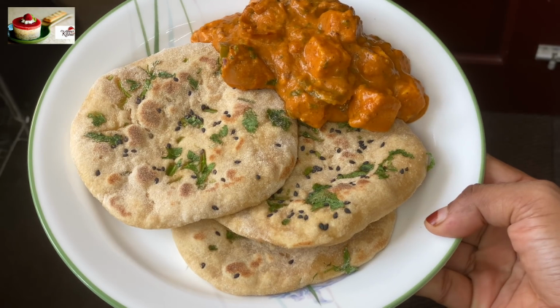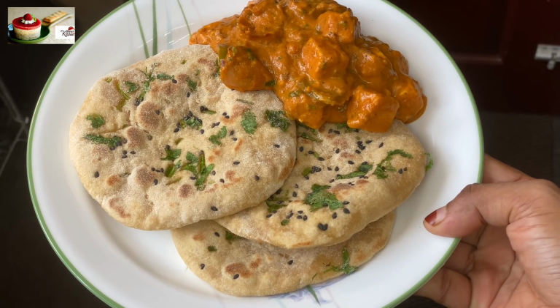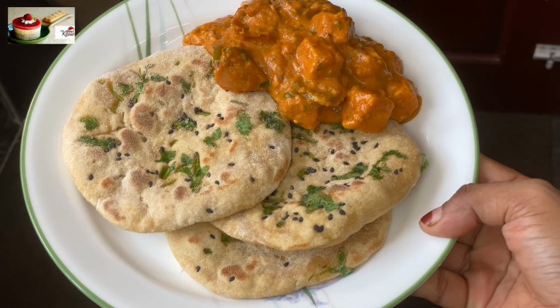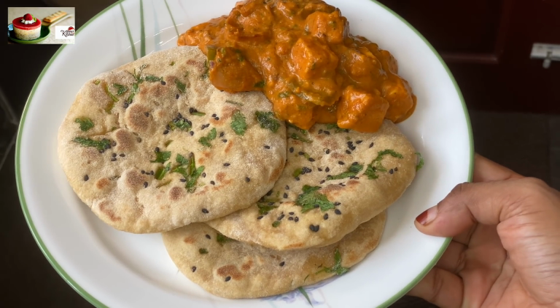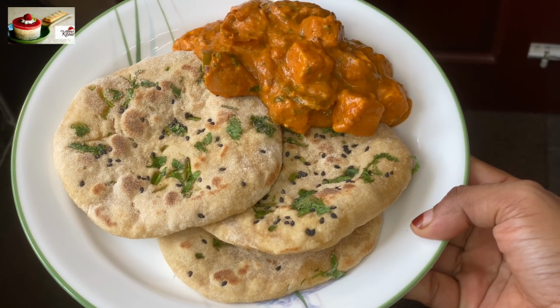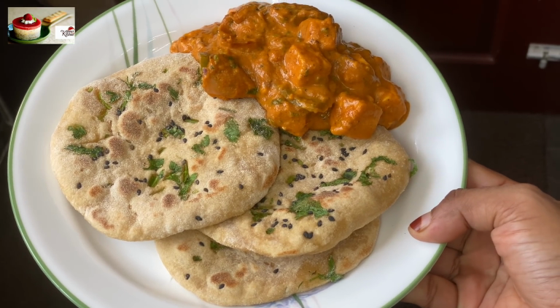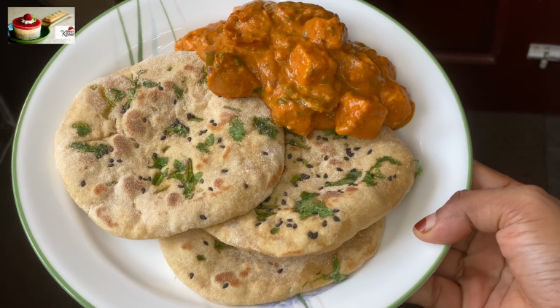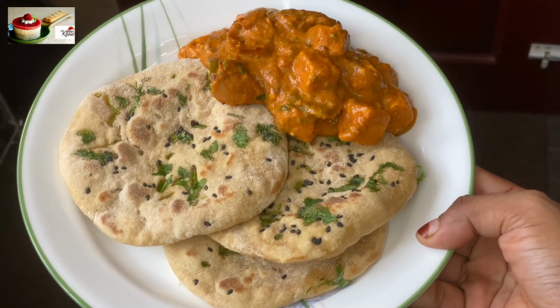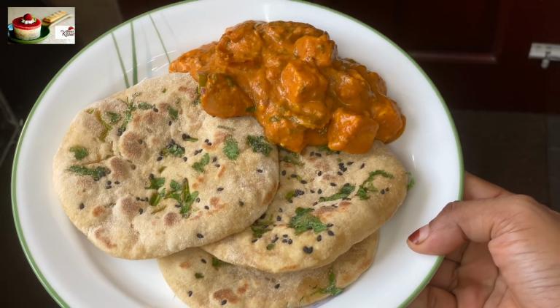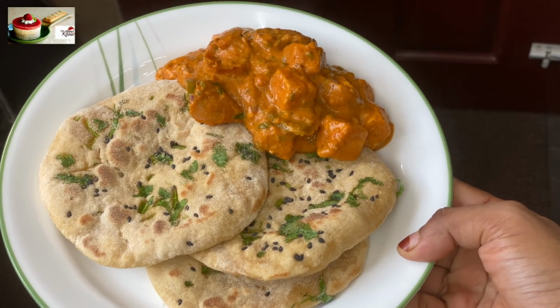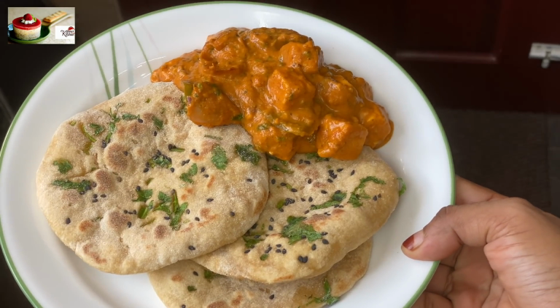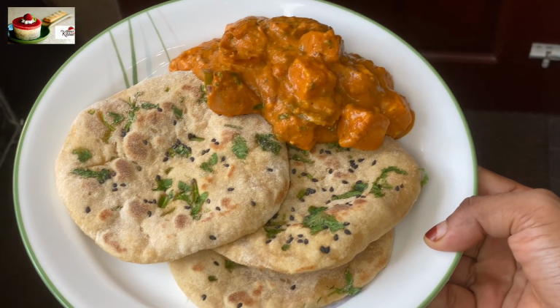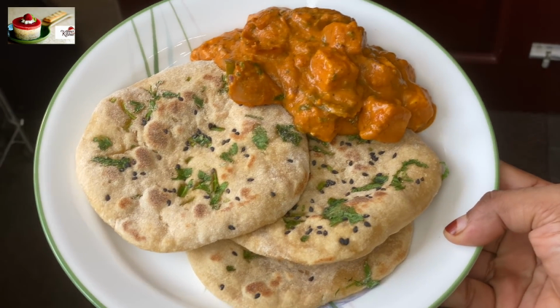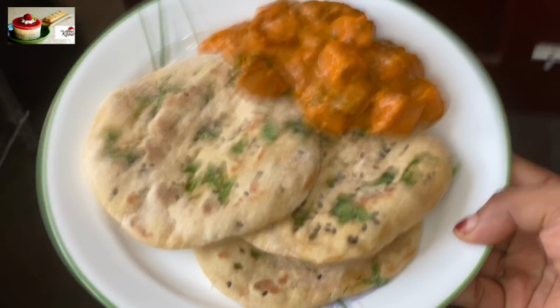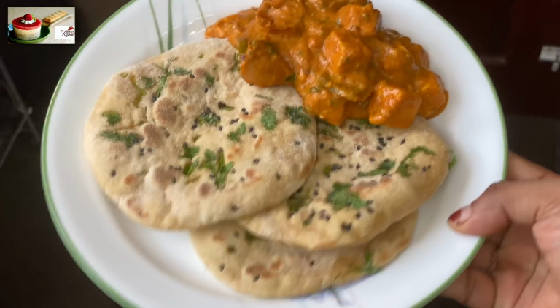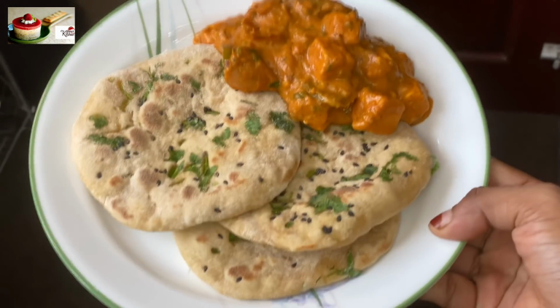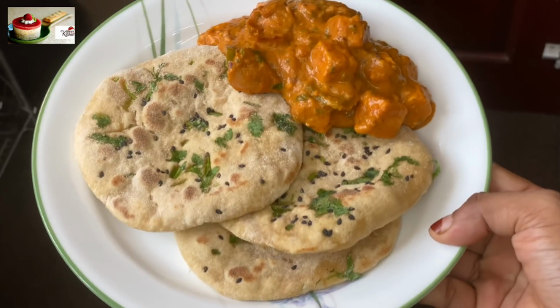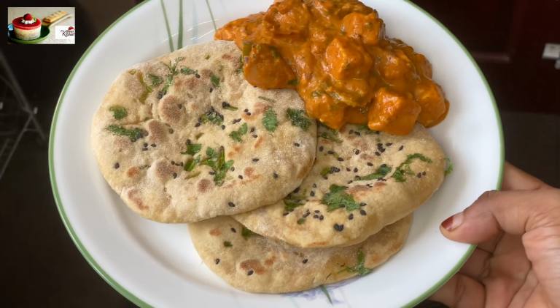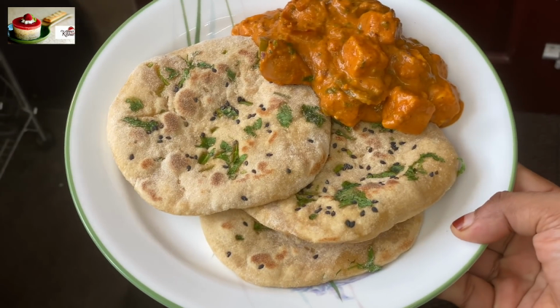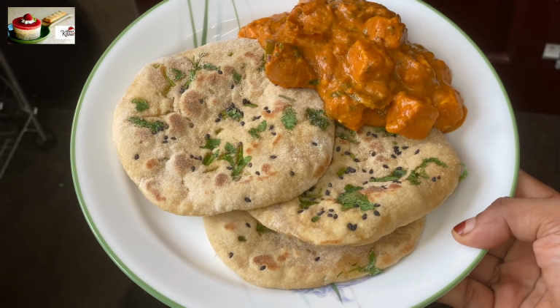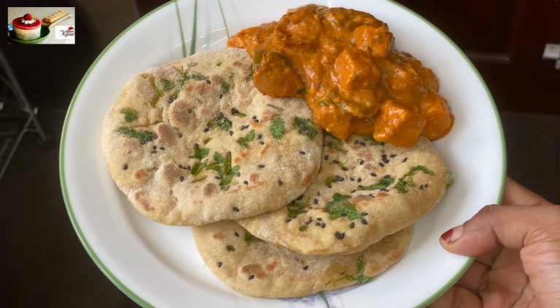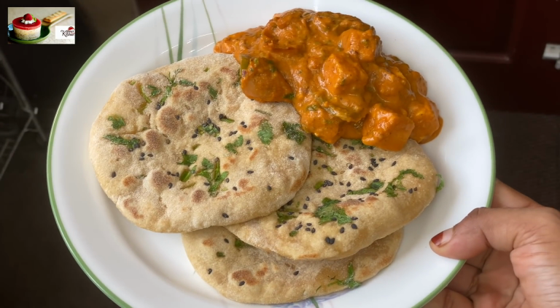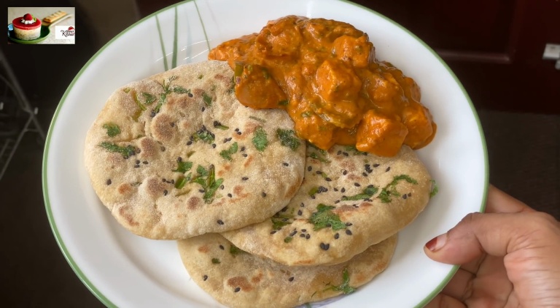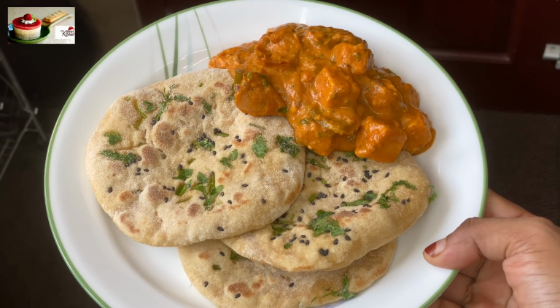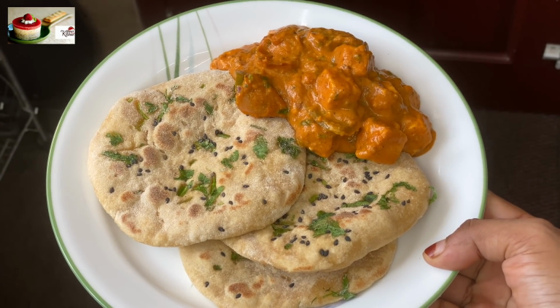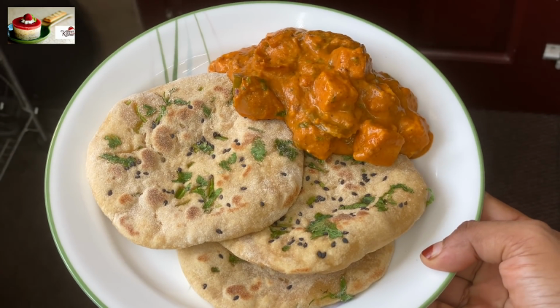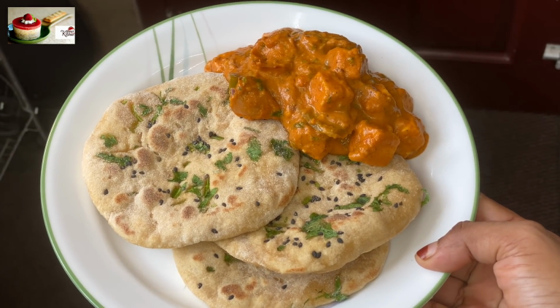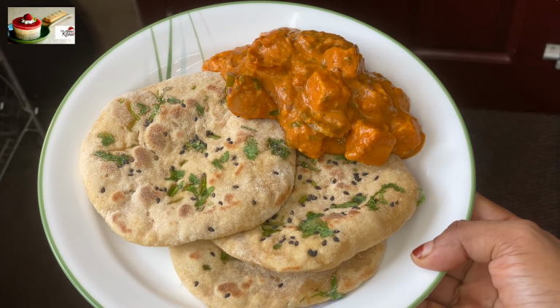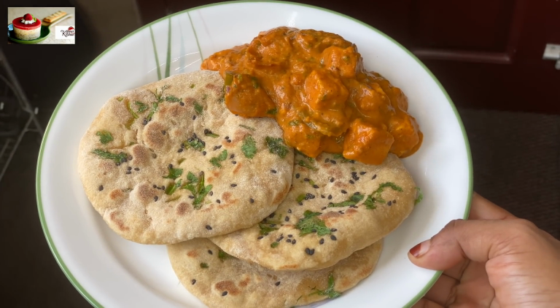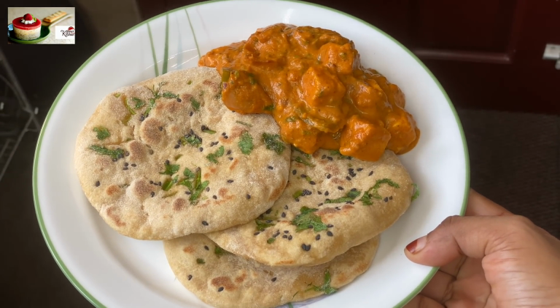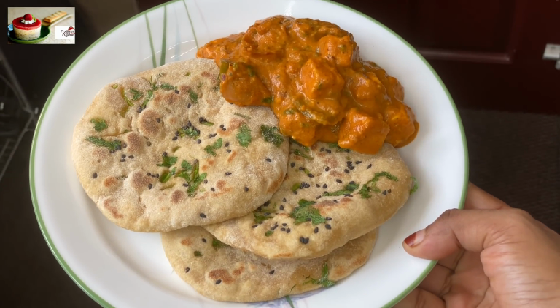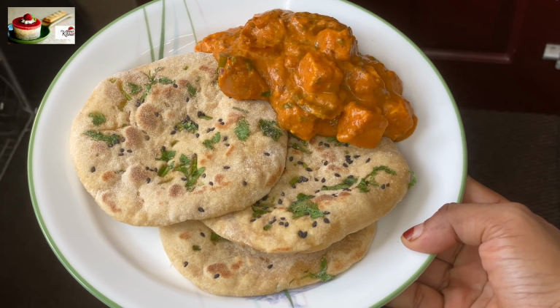This is the taste of the curry. It will be ready to eat the curry. It will be healthy.